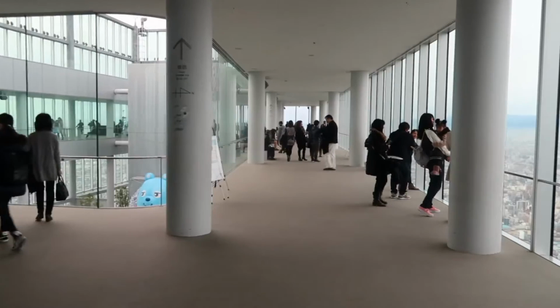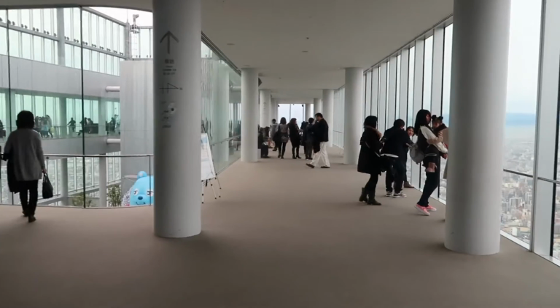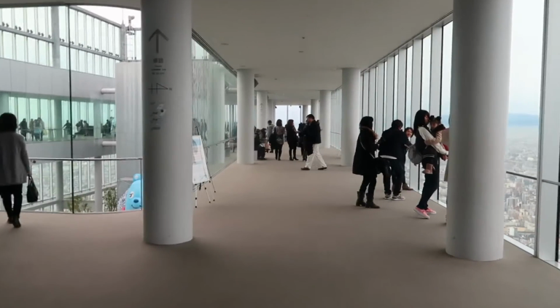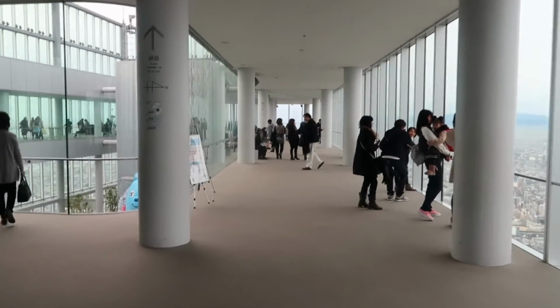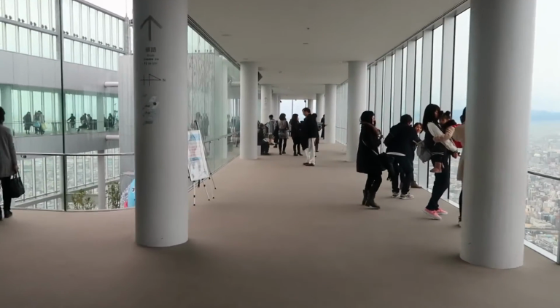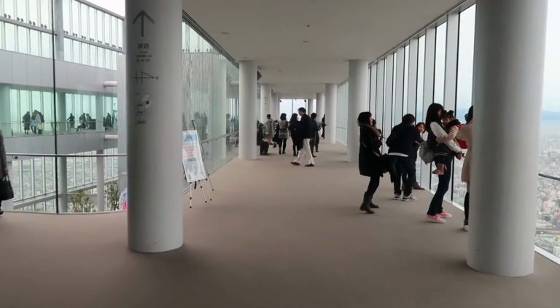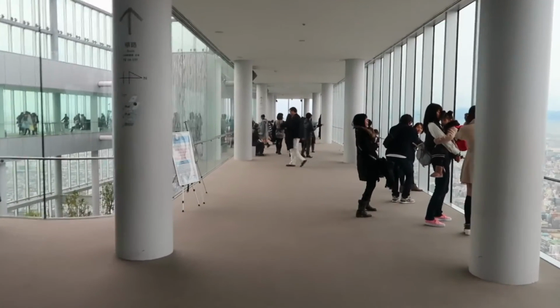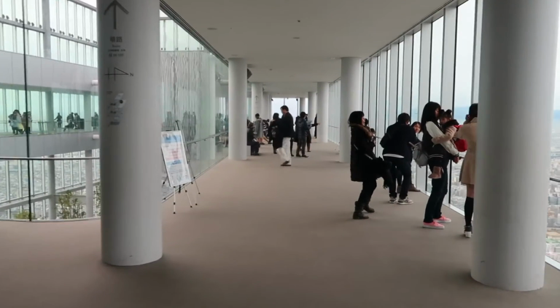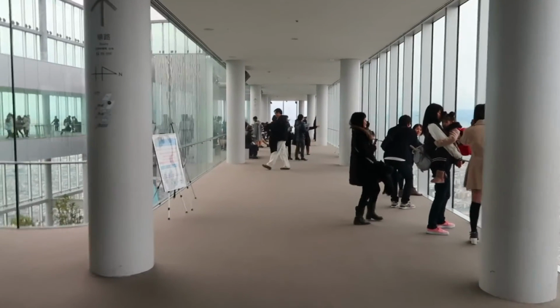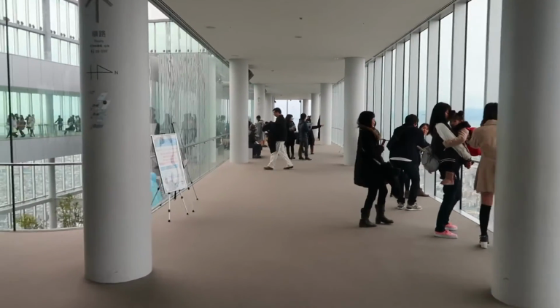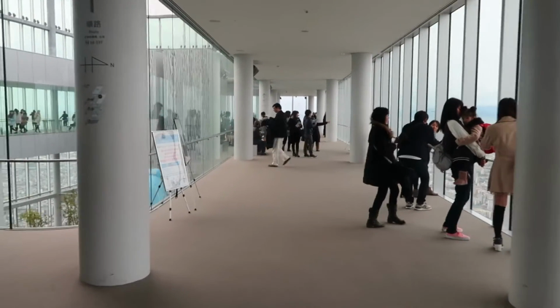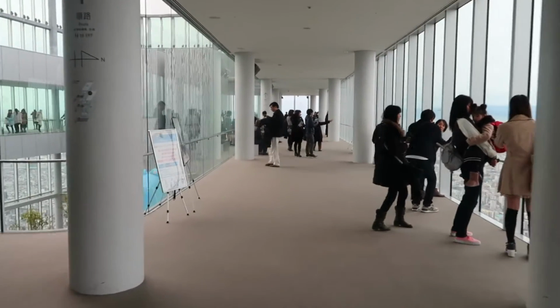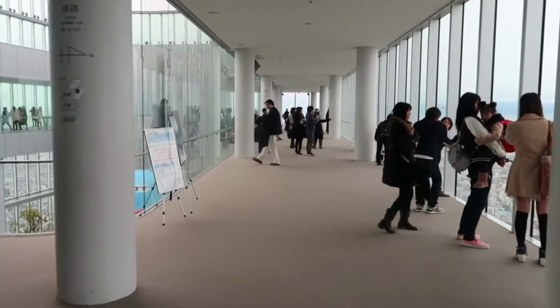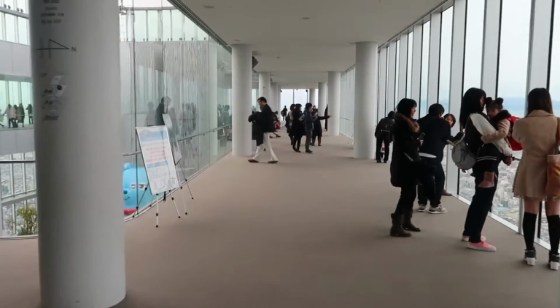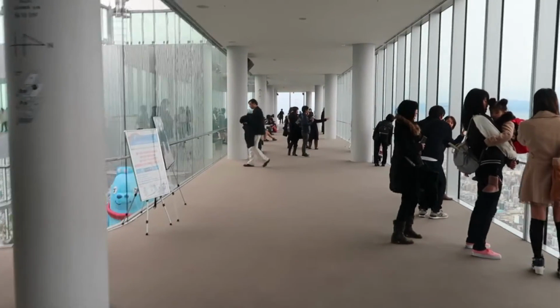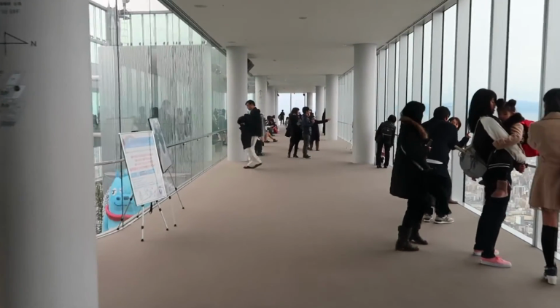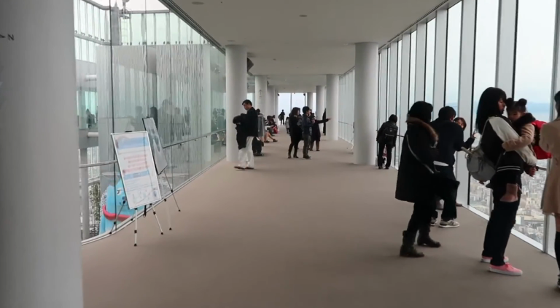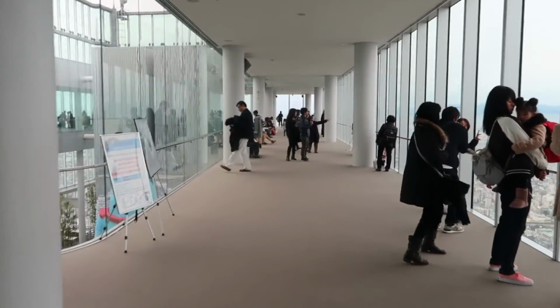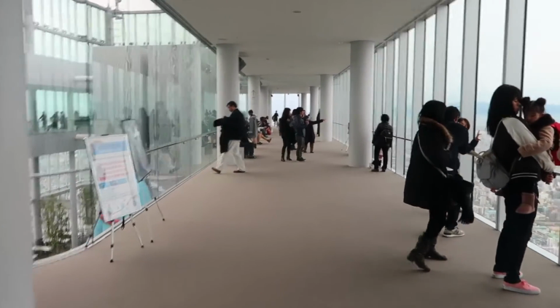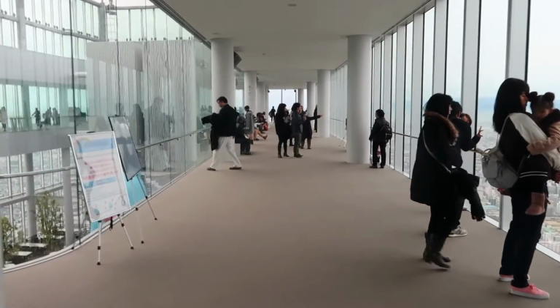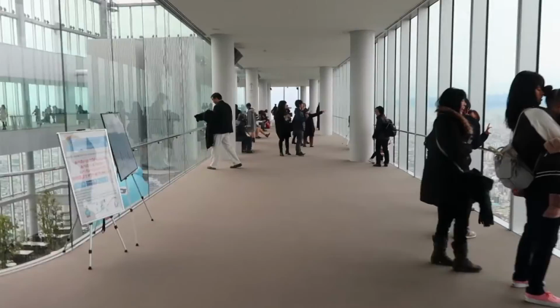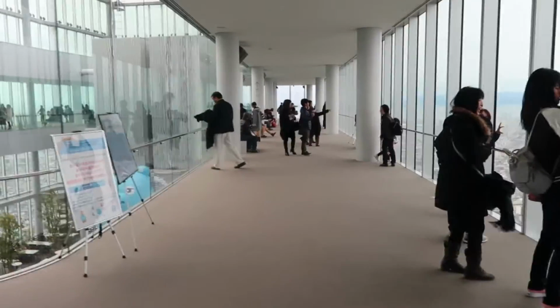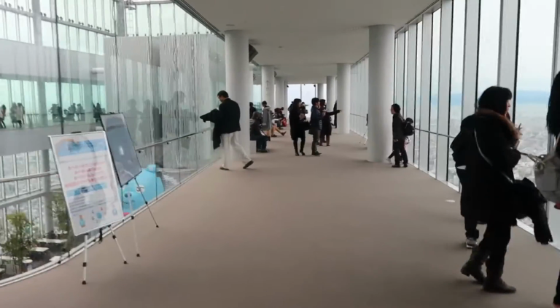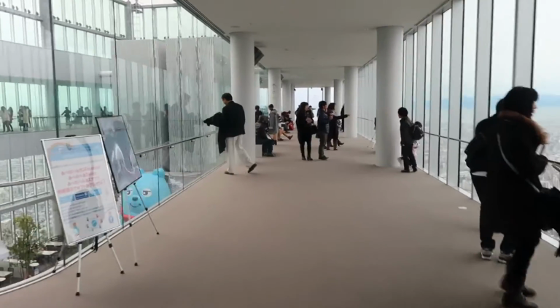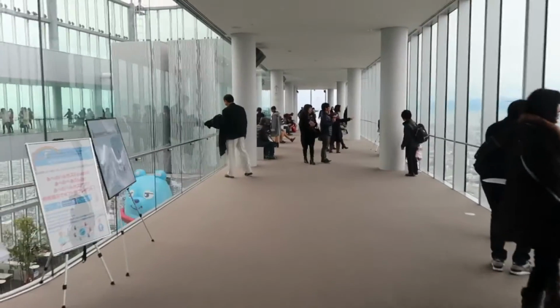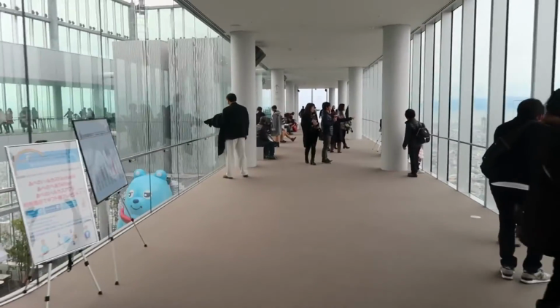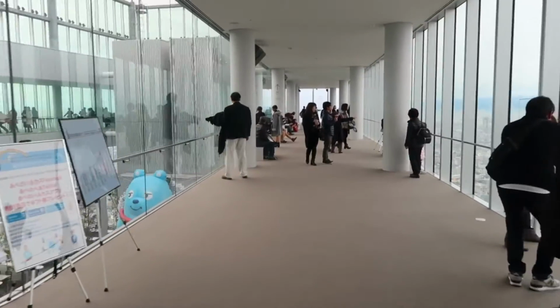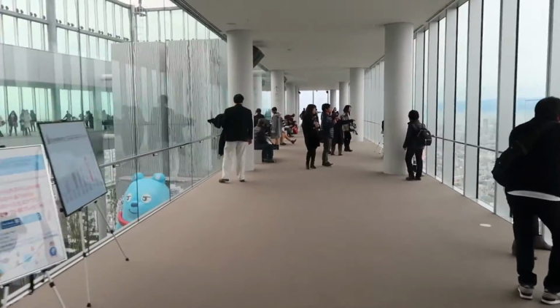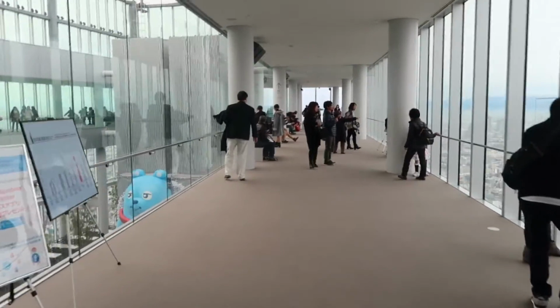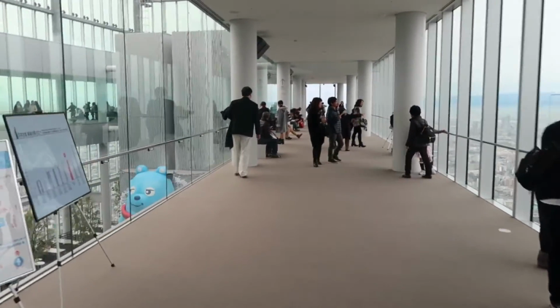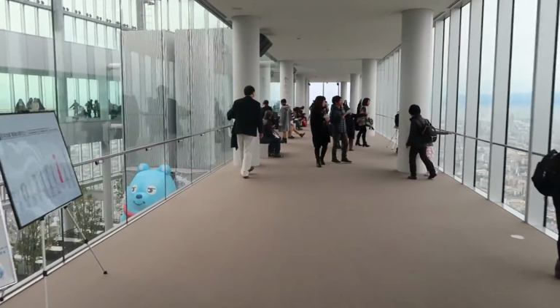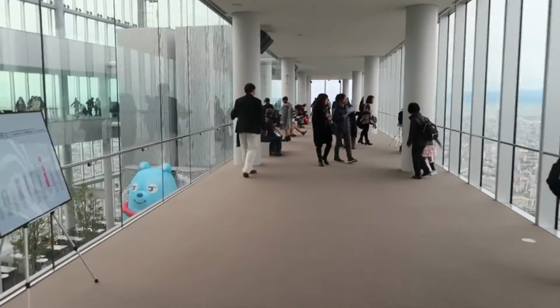There's a lot of people here today, but I want to make my way around the building so you can see what it looks like. Here you go.